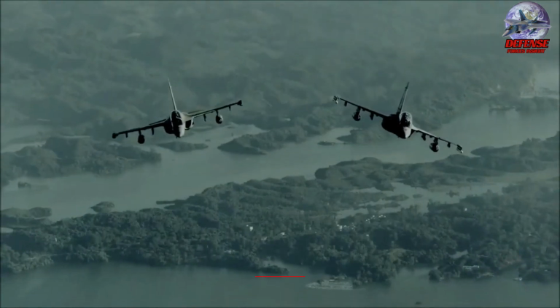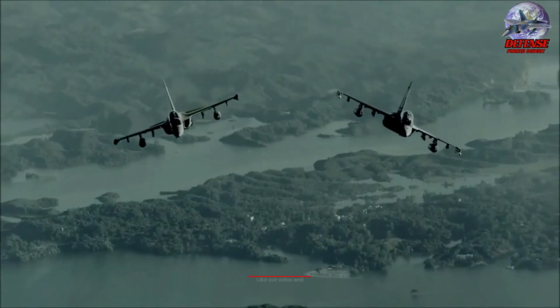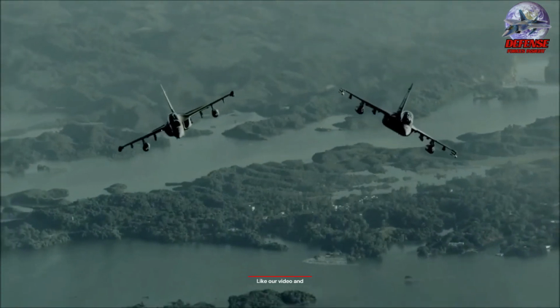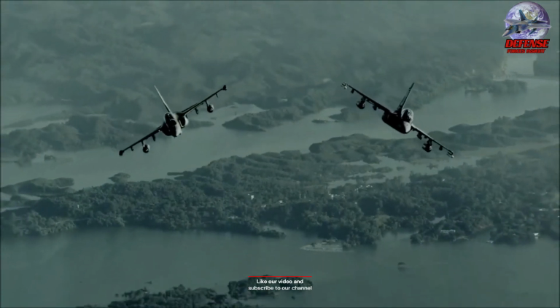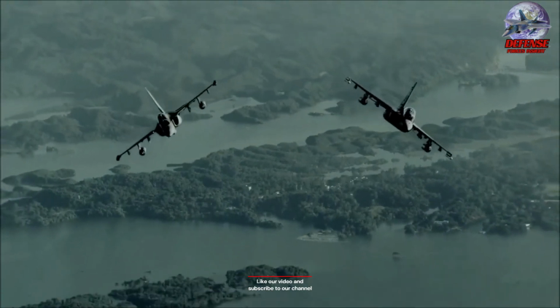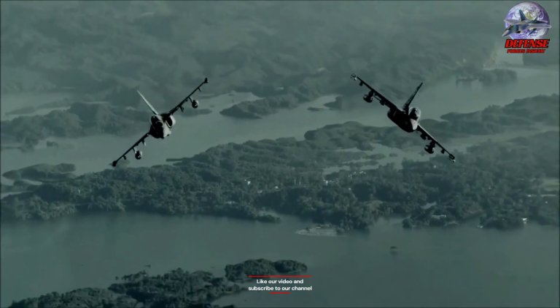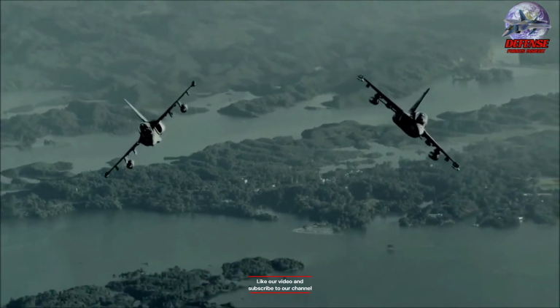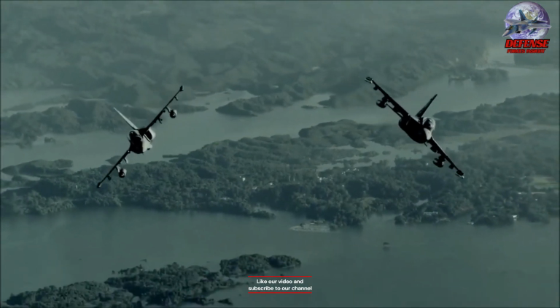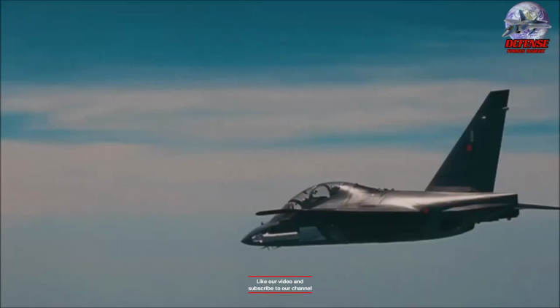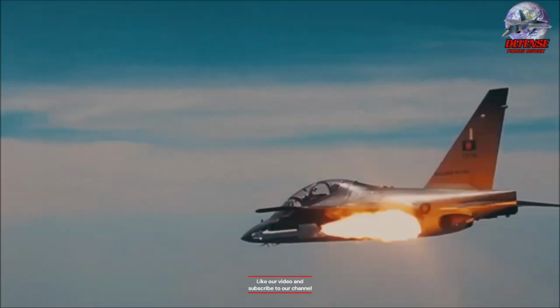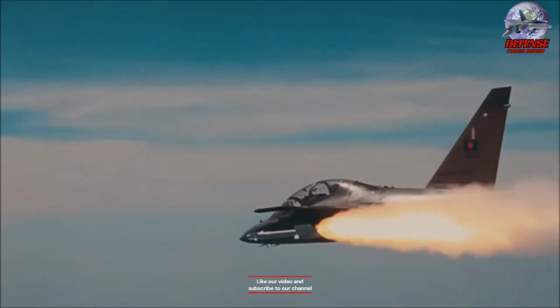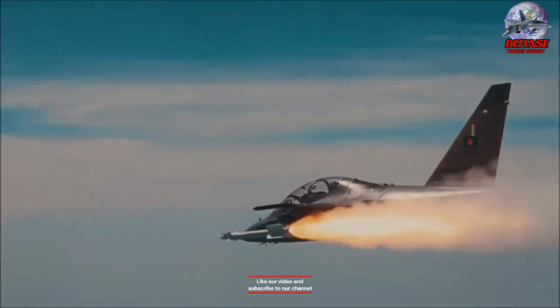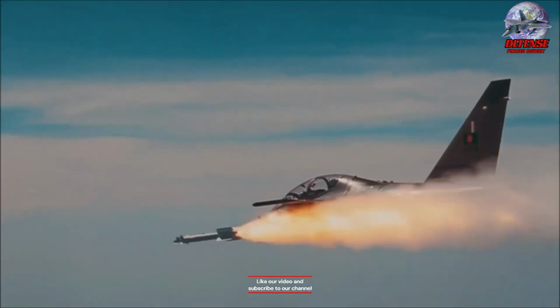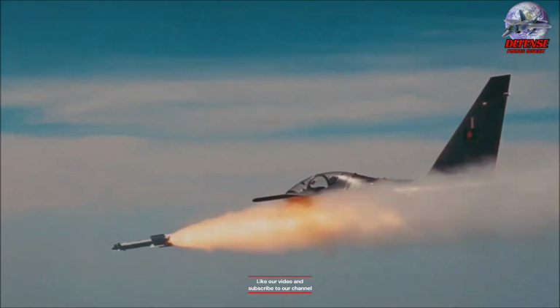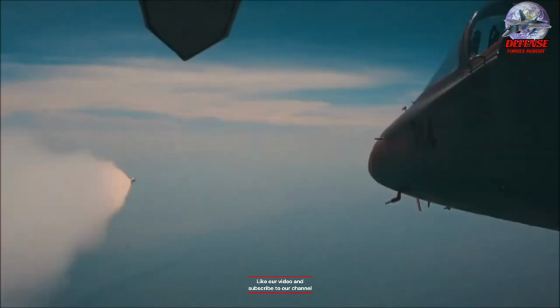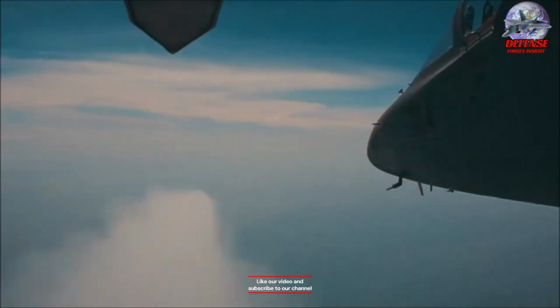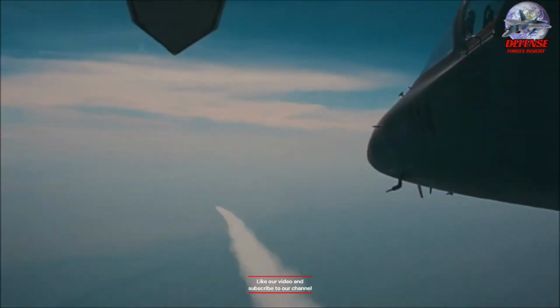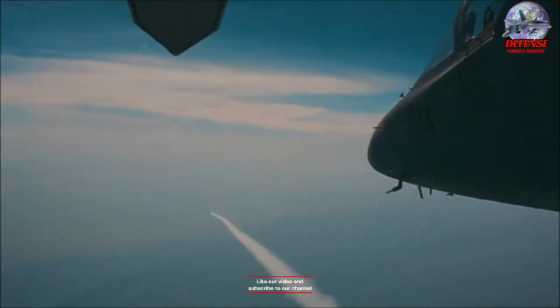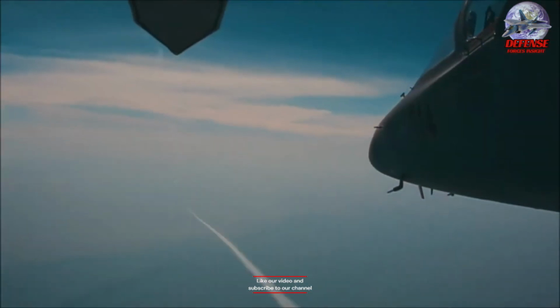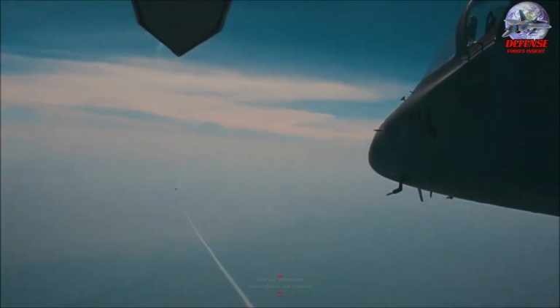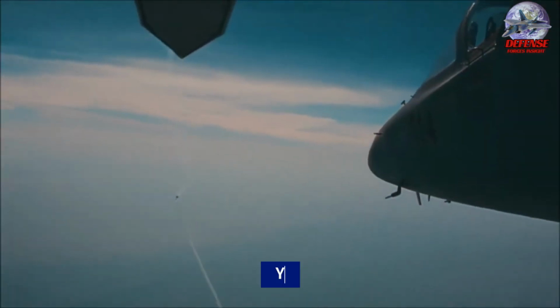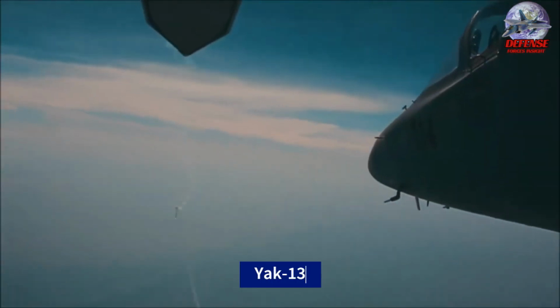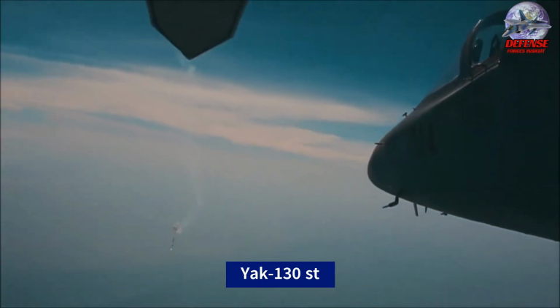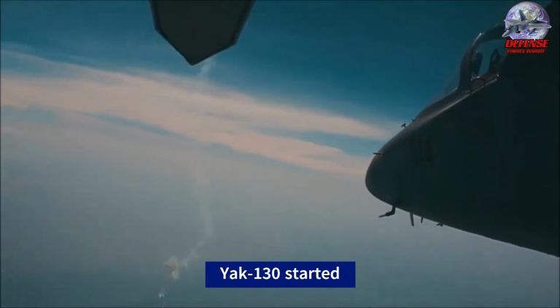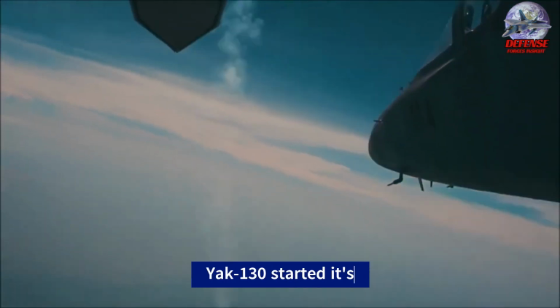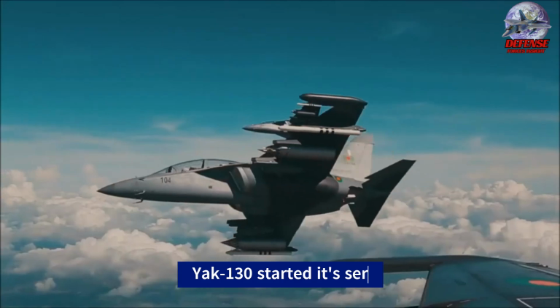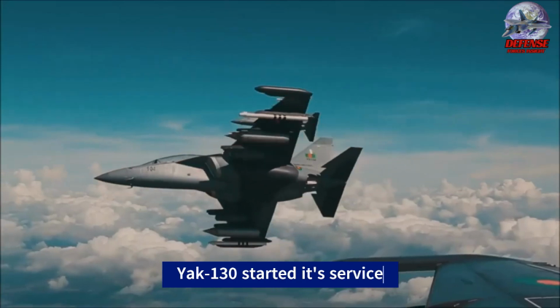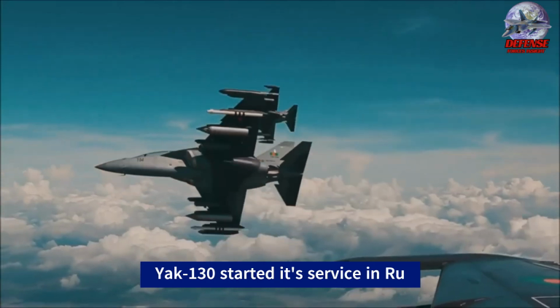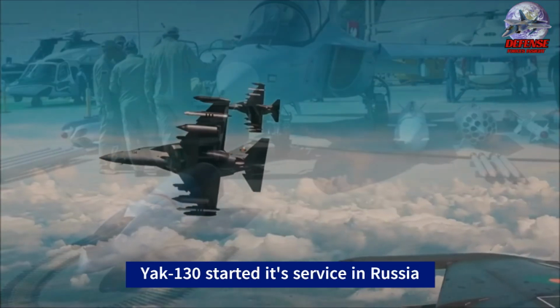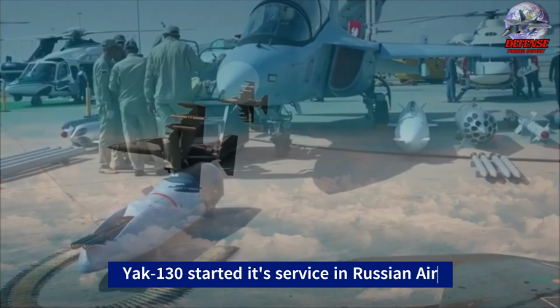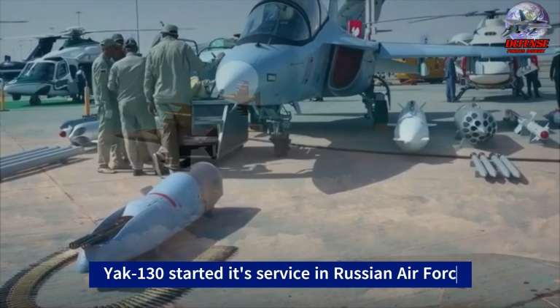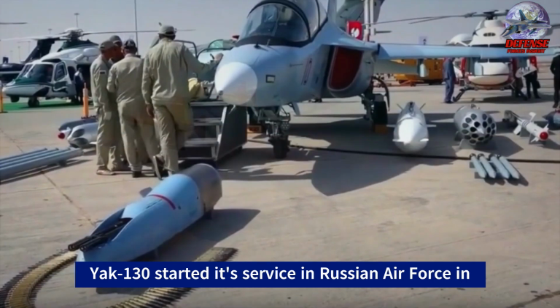In 2002, it won a Russian tender for trainer aircraft, and in 2010 the aircraft entered service with the Russian Air Force.